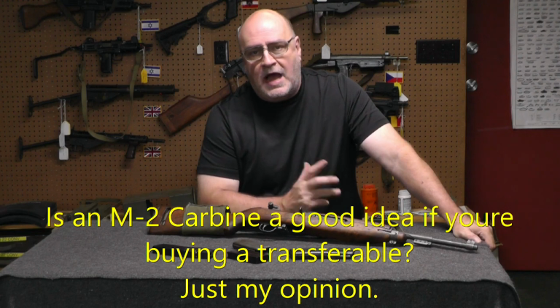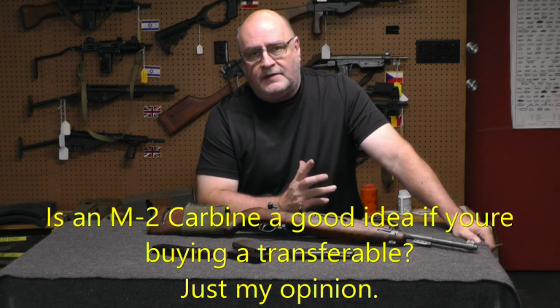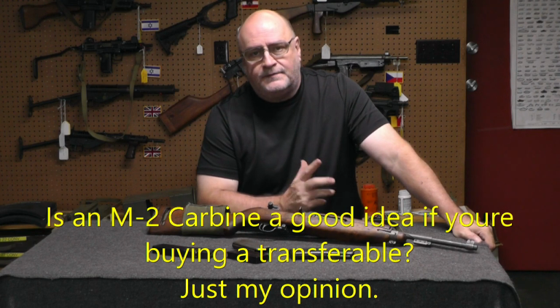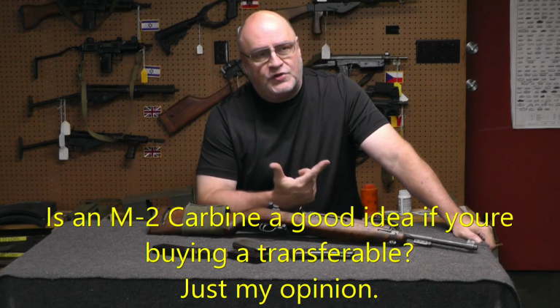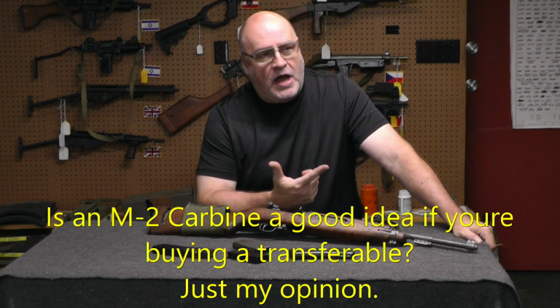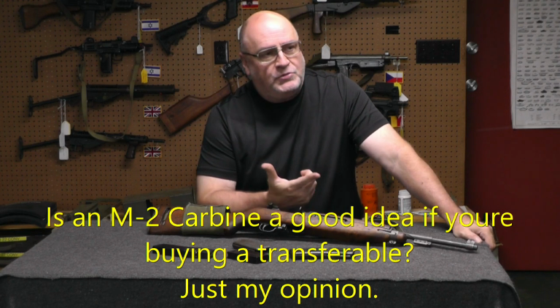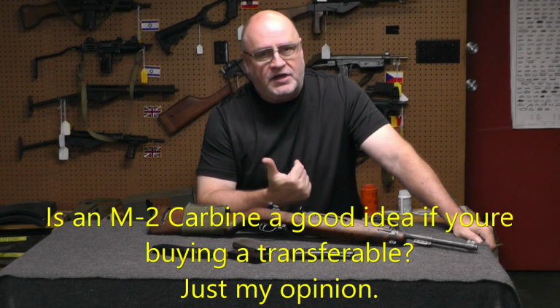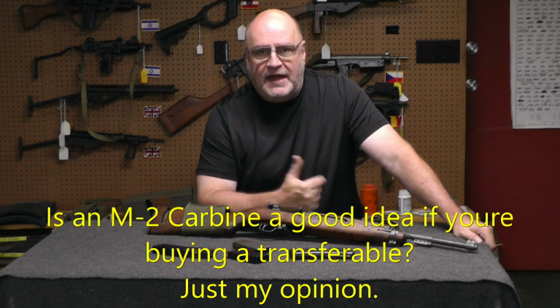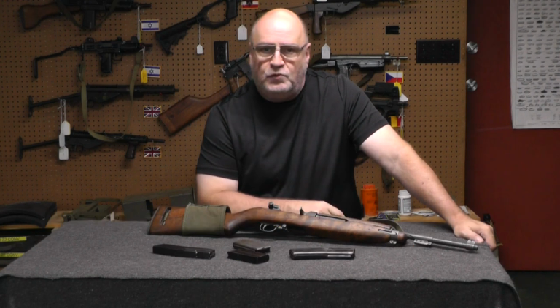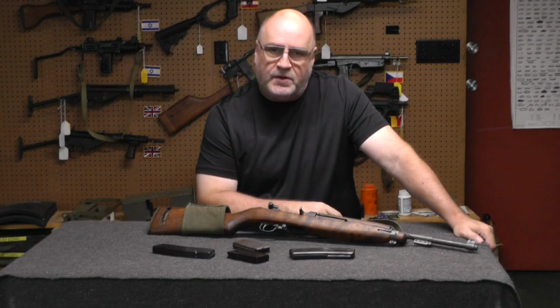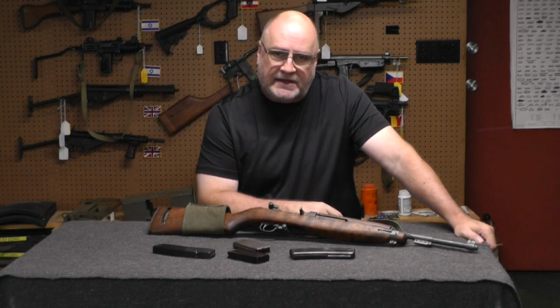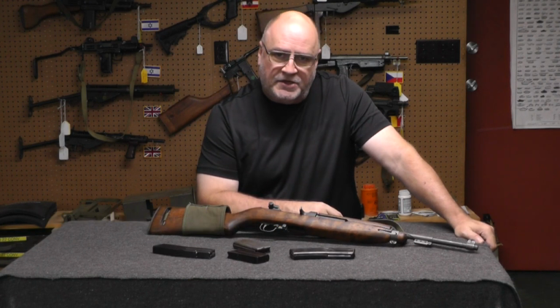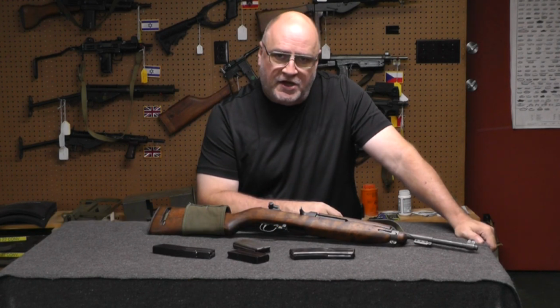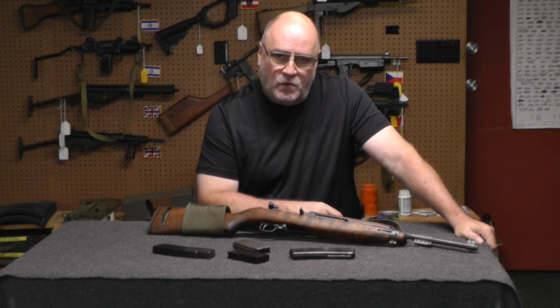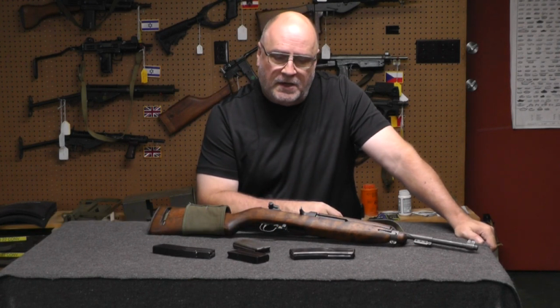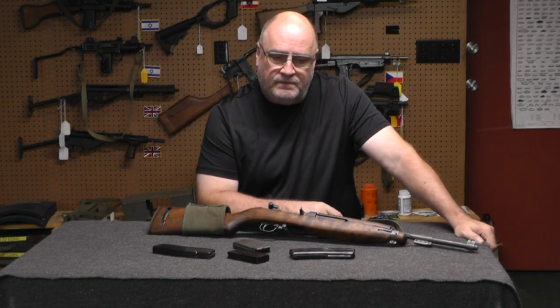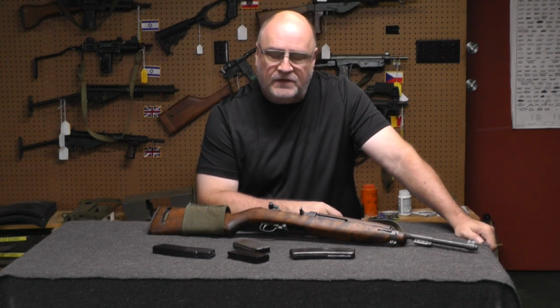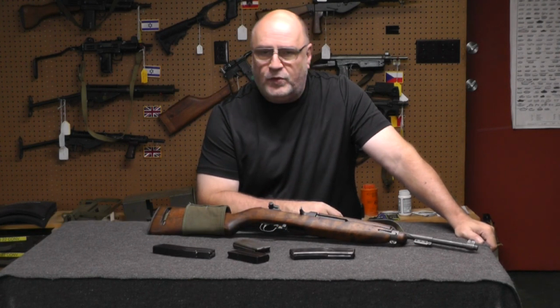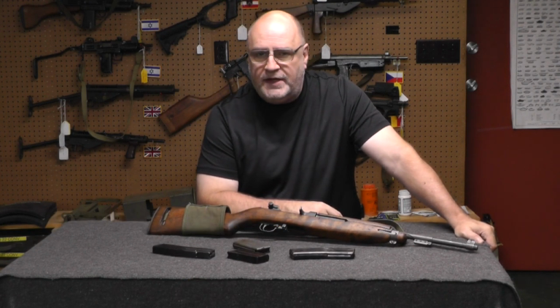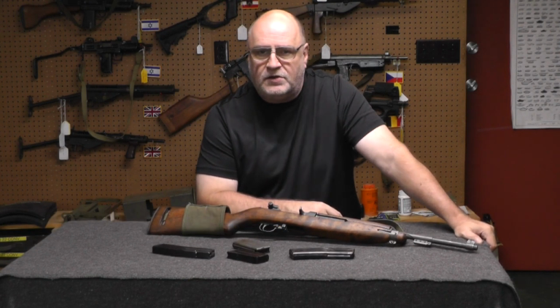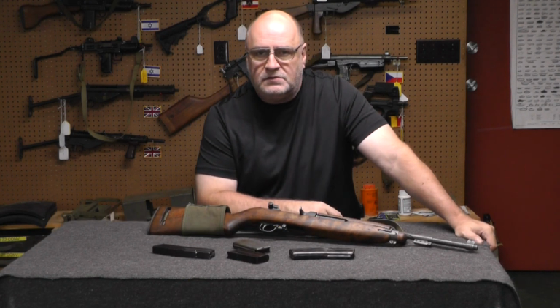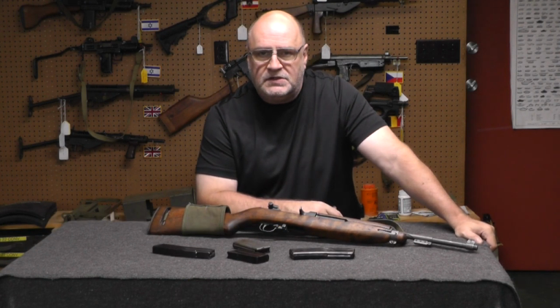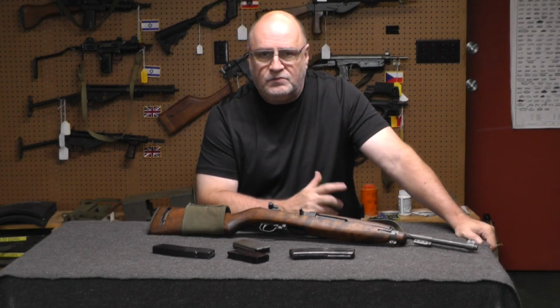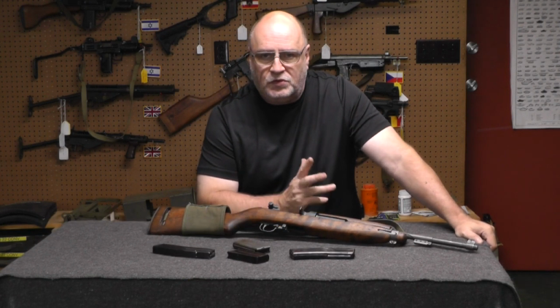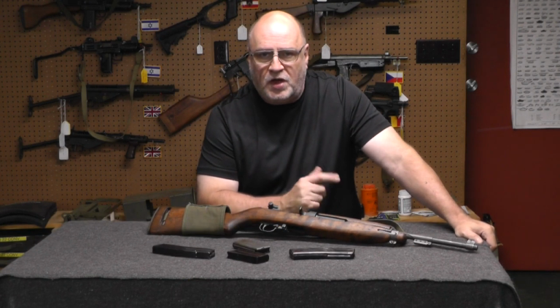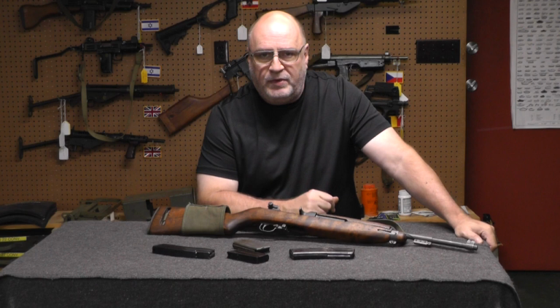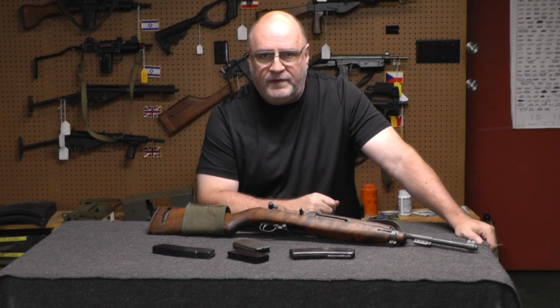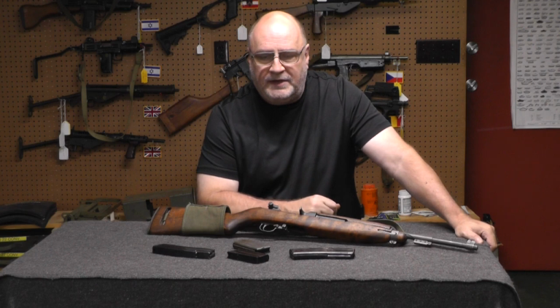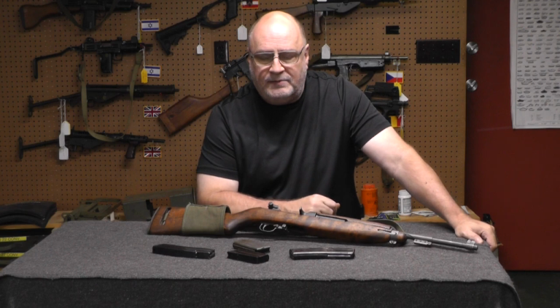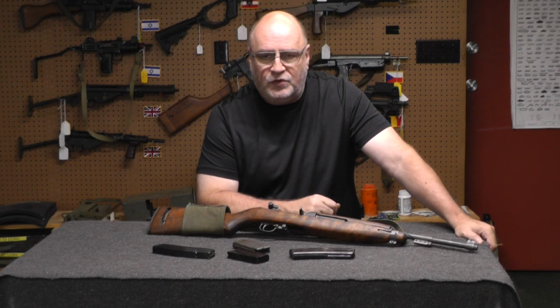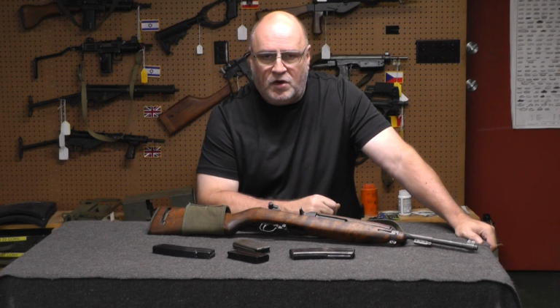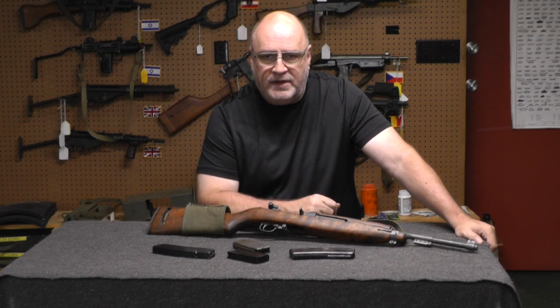Hi, I'm Scott, Machine Gun Dad. Welcome back to my channel. If you read the header, we're going to talk briefly about the M2 Carbine.